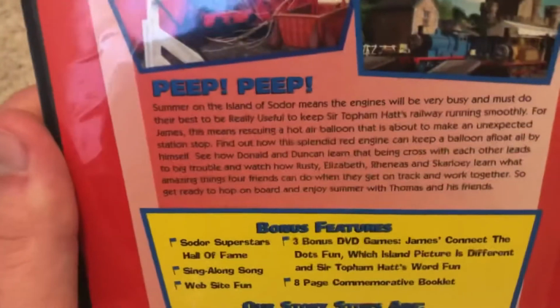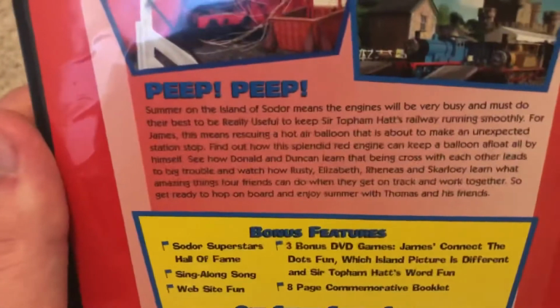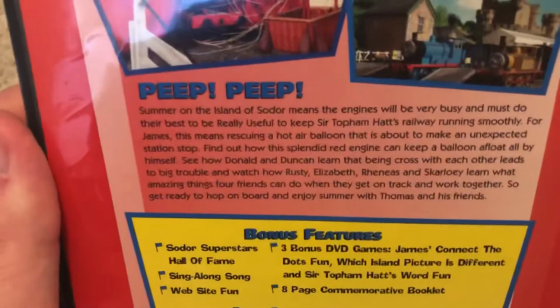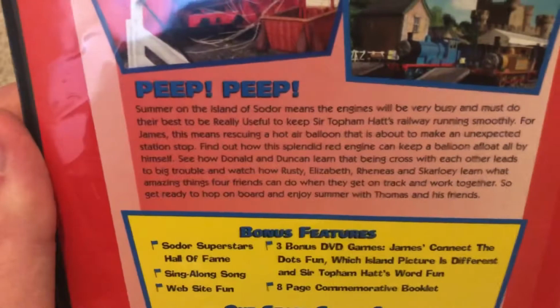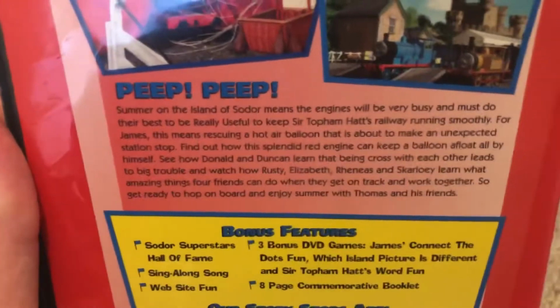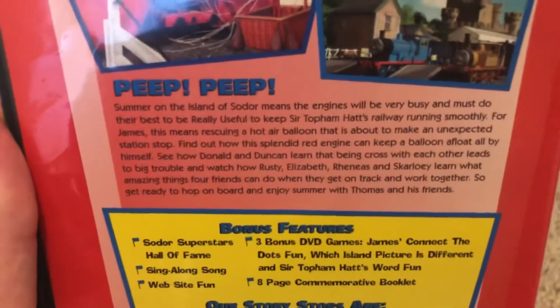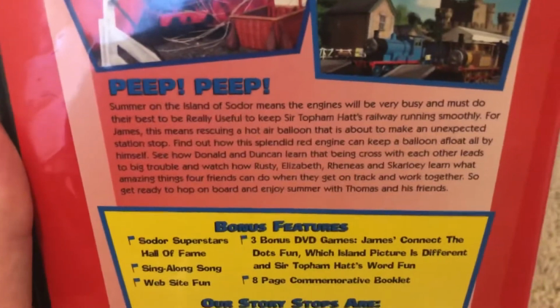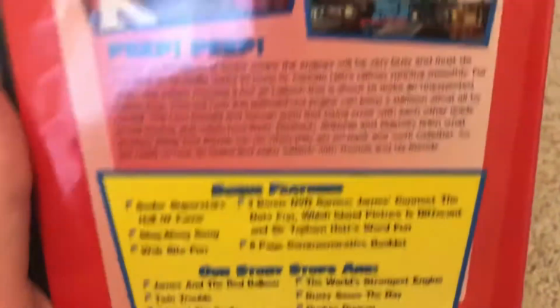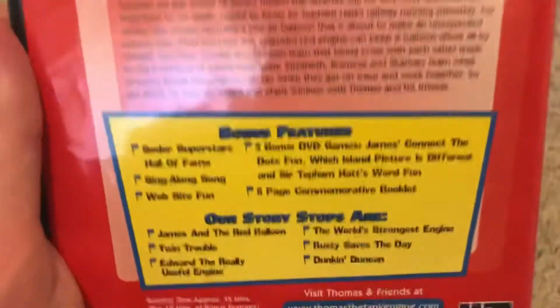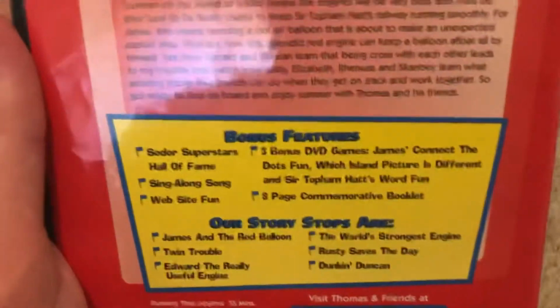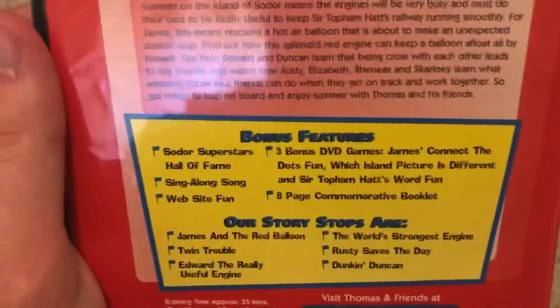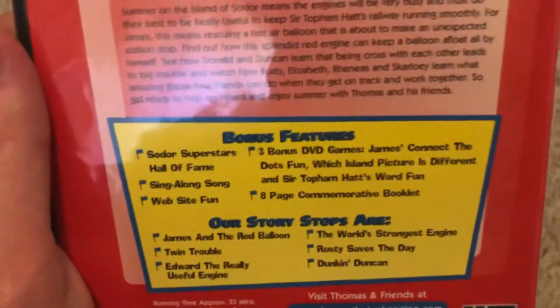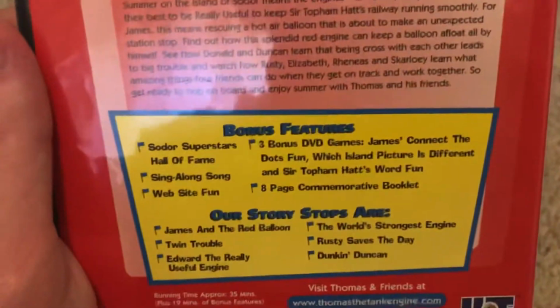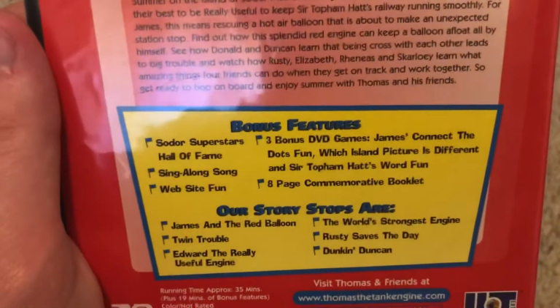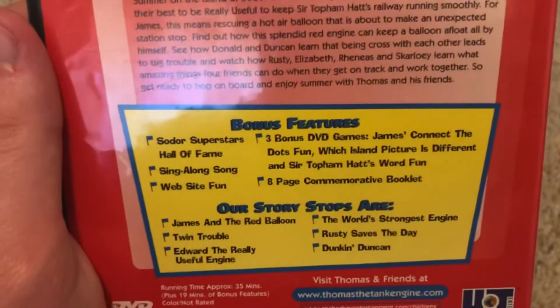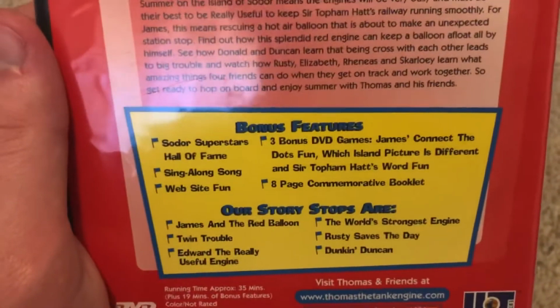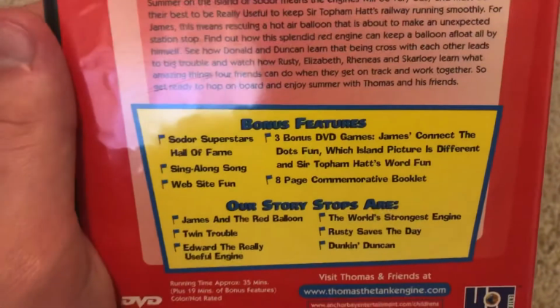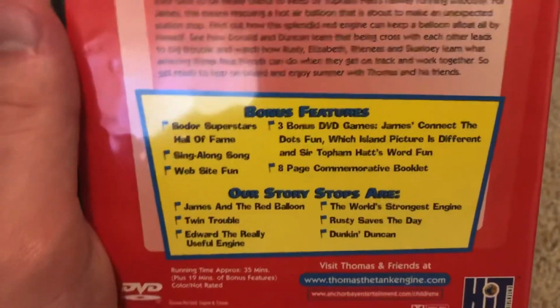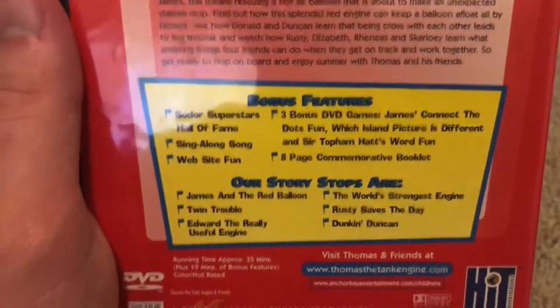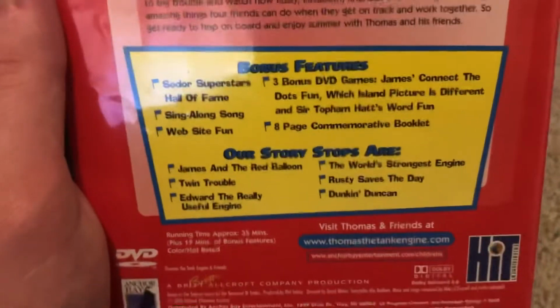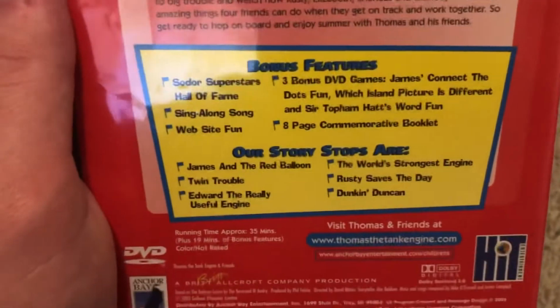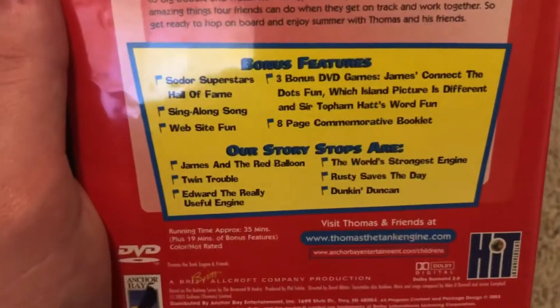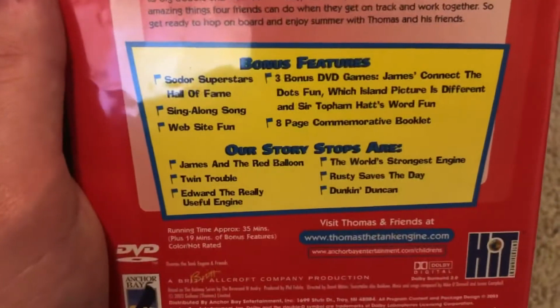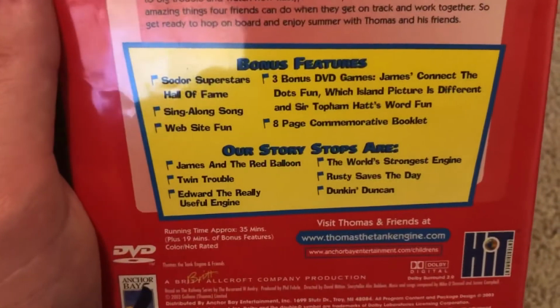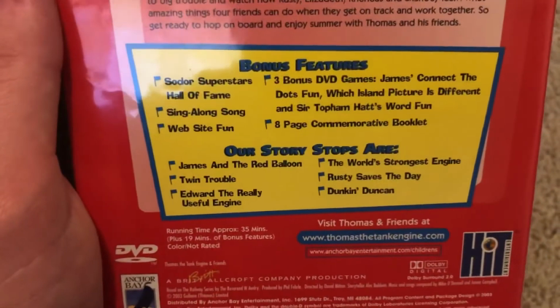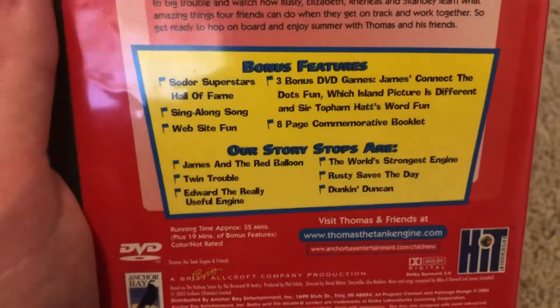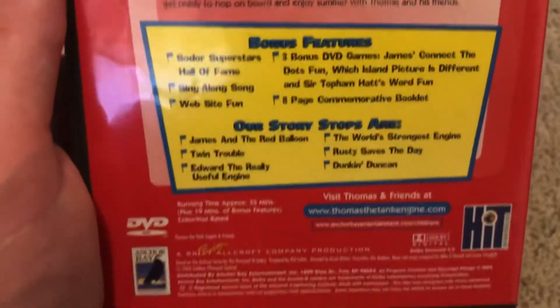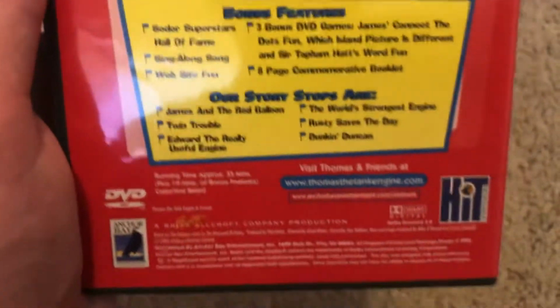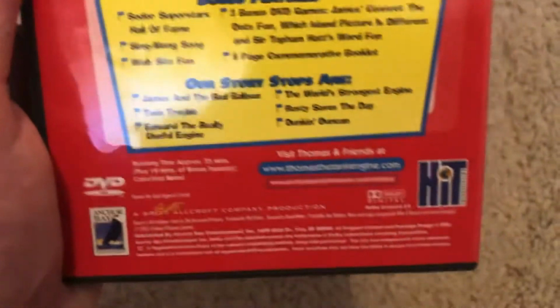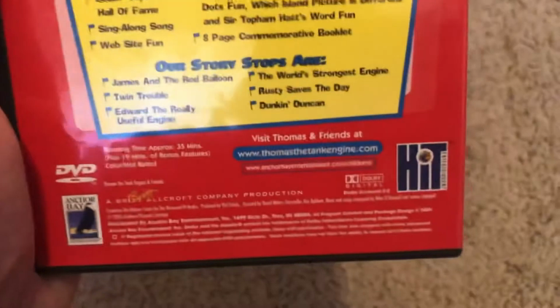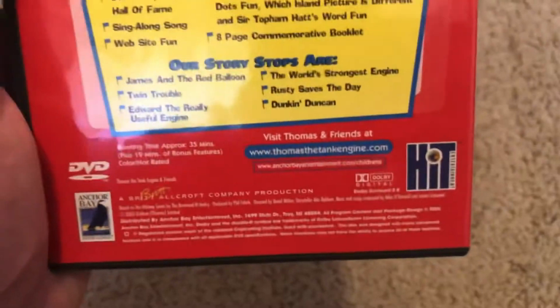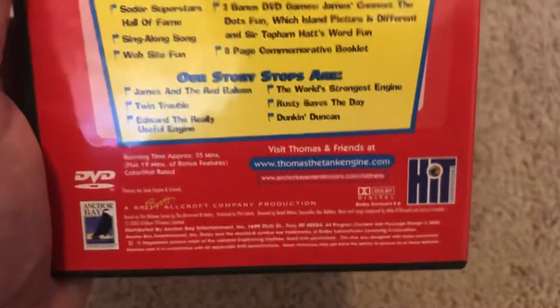There's the blurb, bonus features, story stops, and the Hit Entertainment logo.